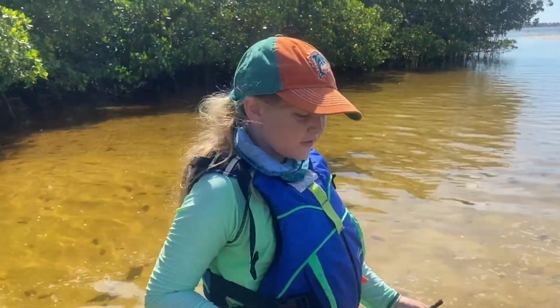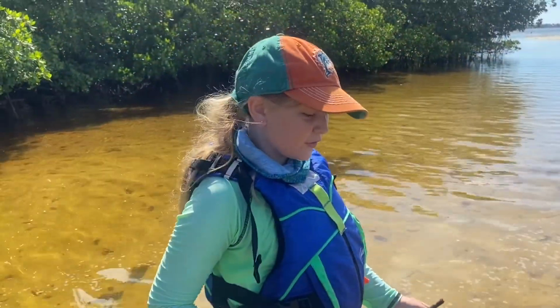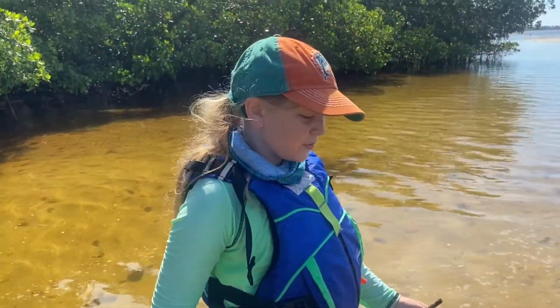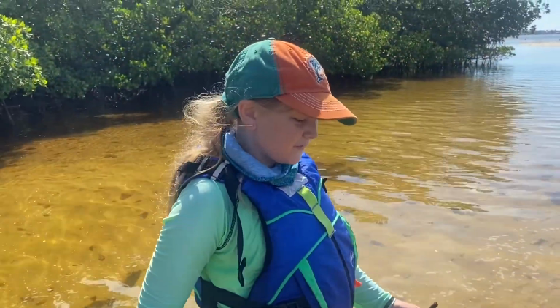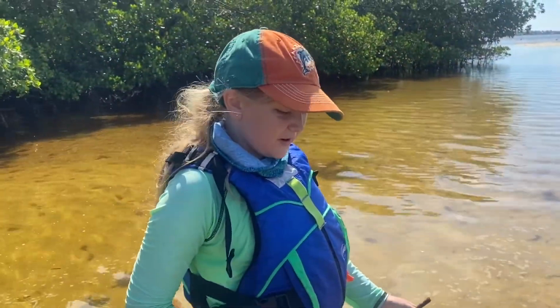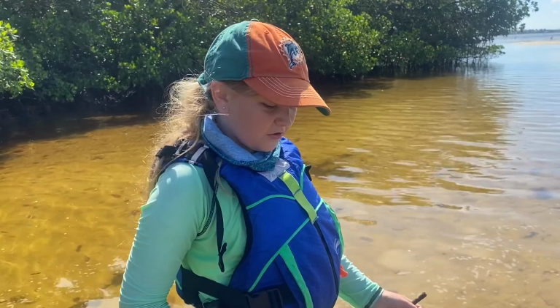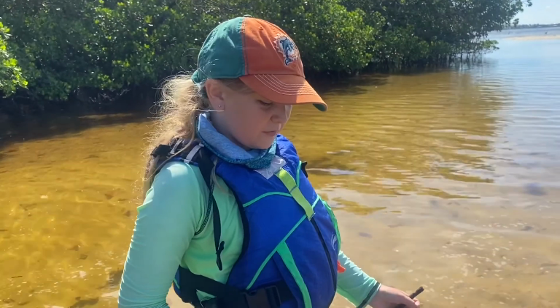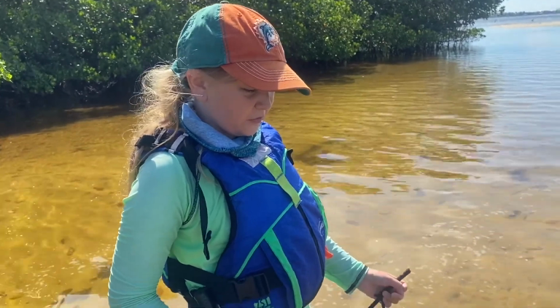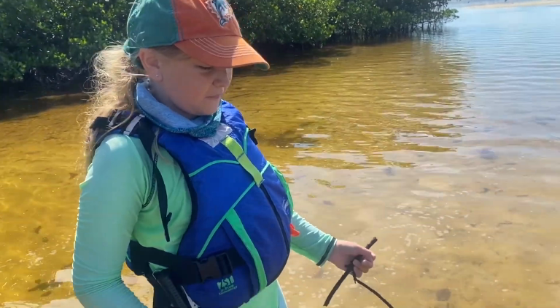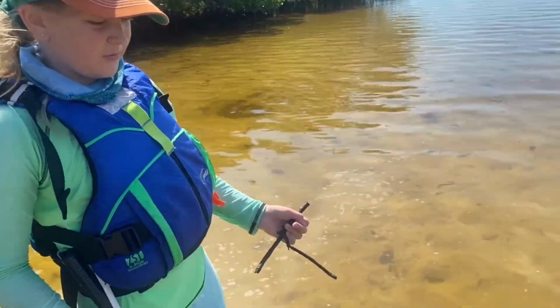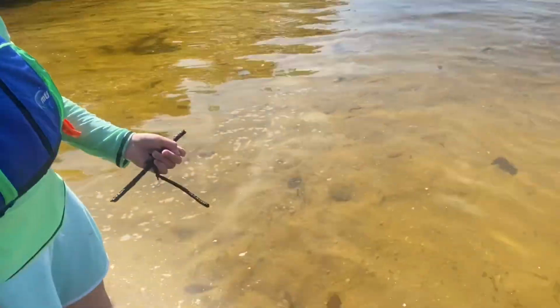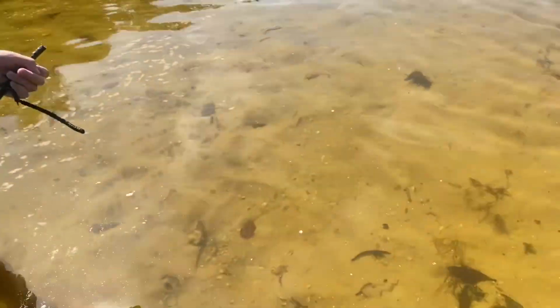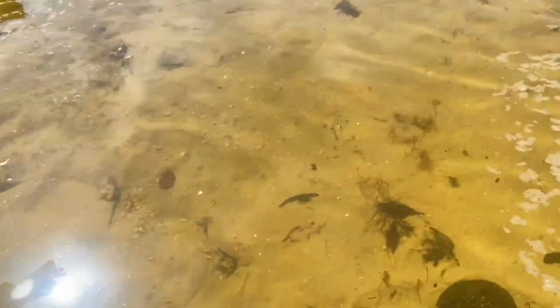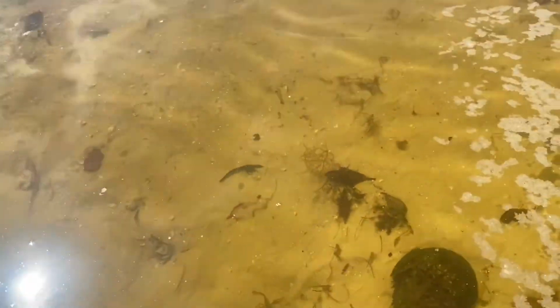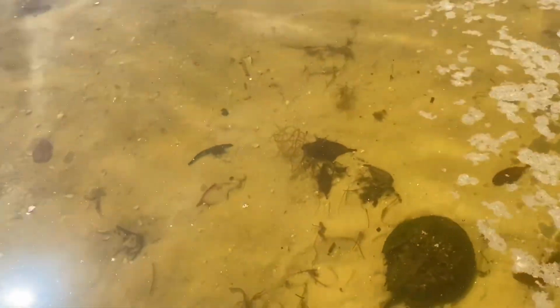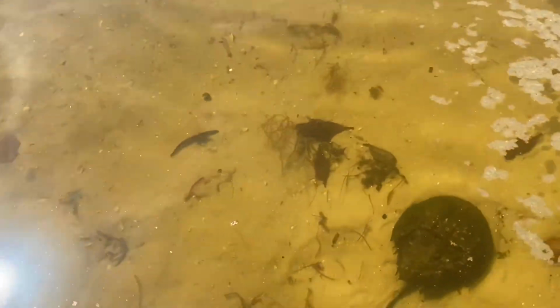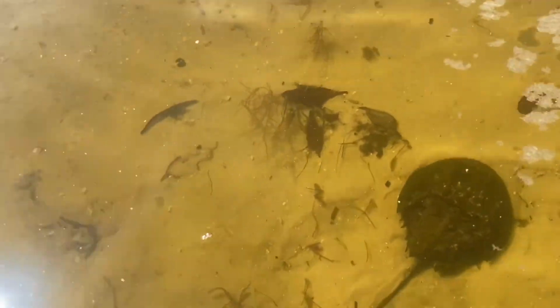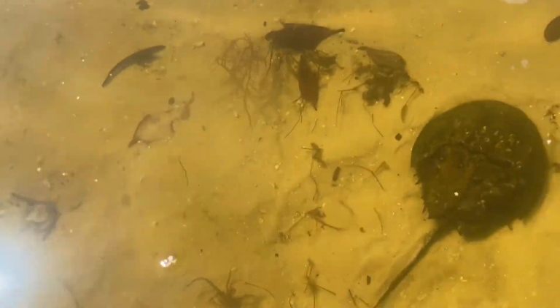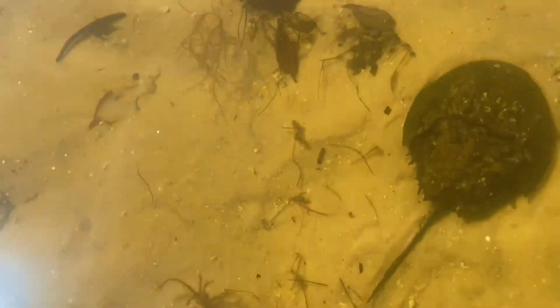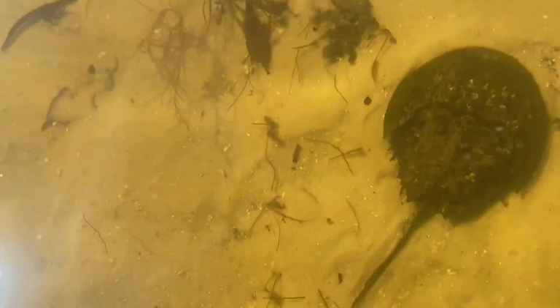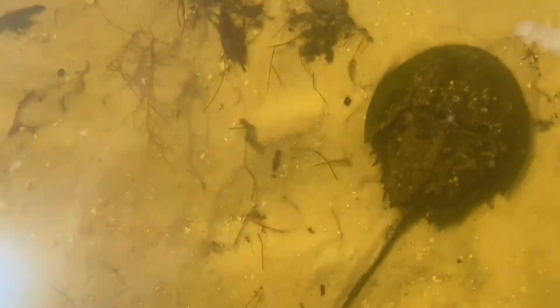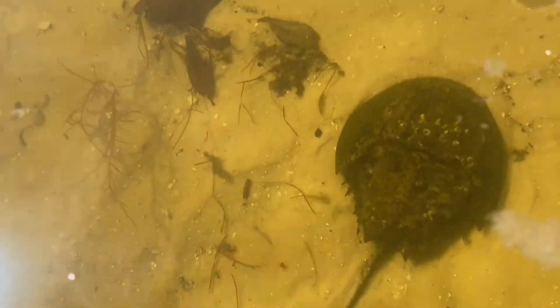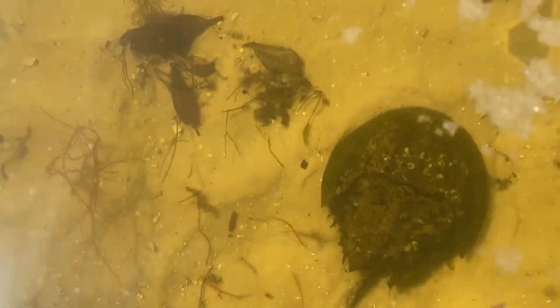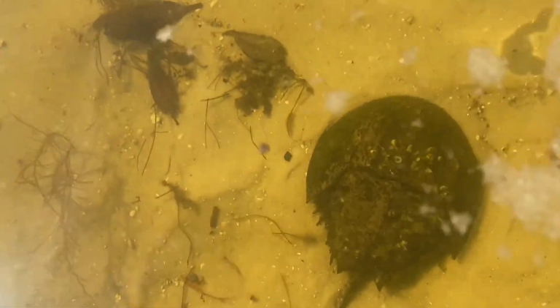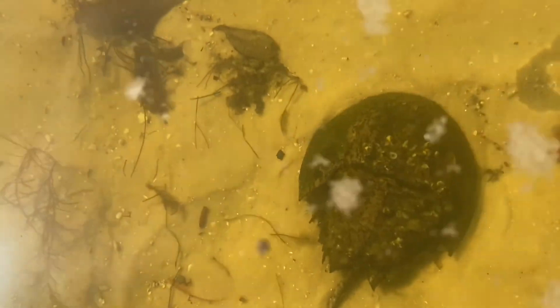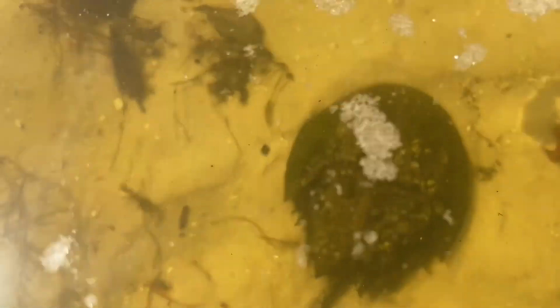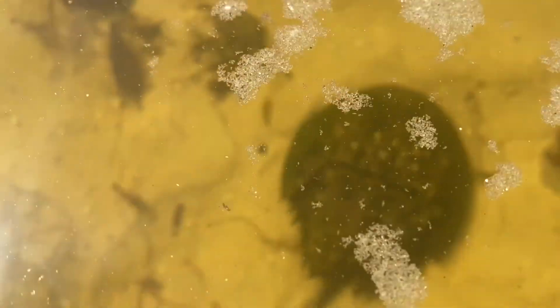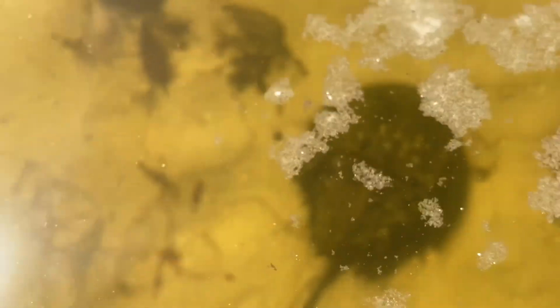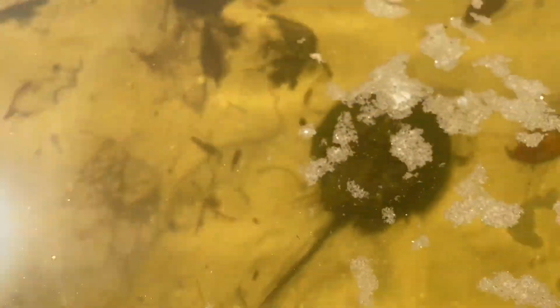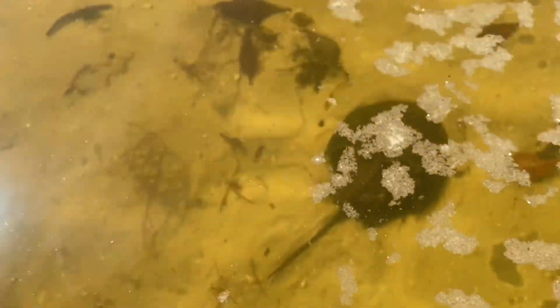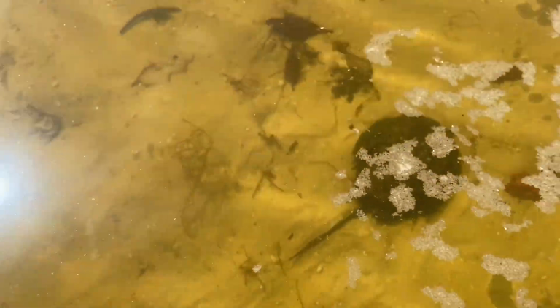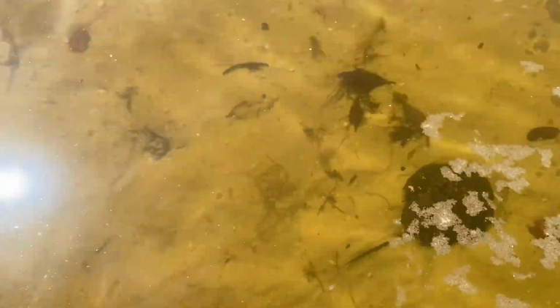We didn't find the crab that we were looking for, but this is a horseshoe crab. They're actually more related to a spider, but we're going to let this guy go.